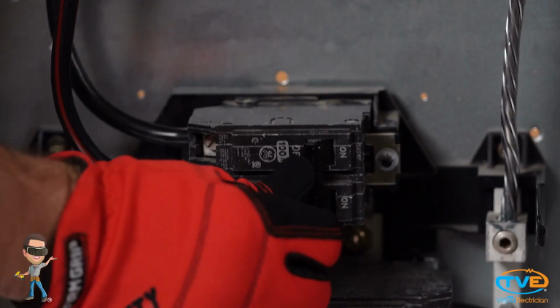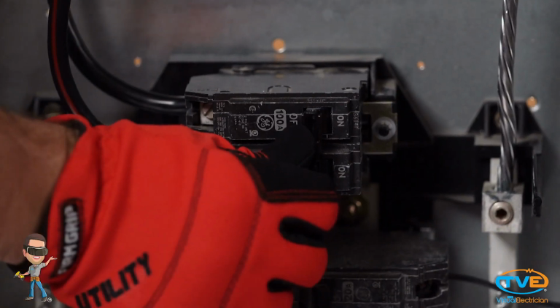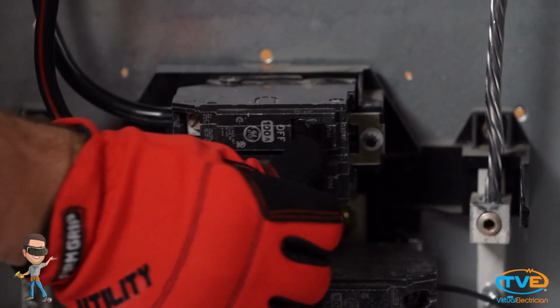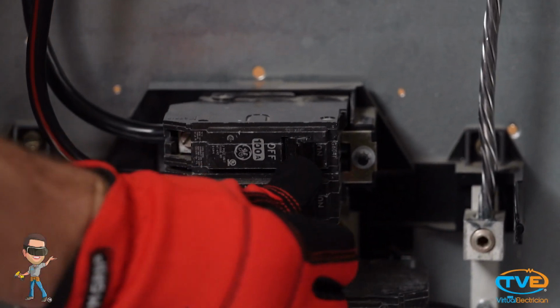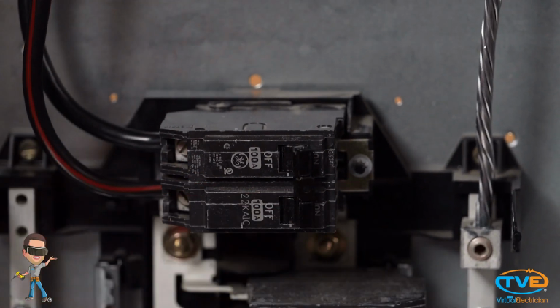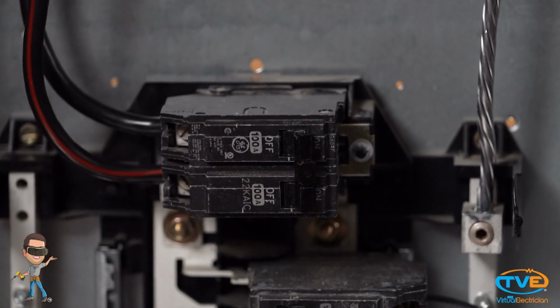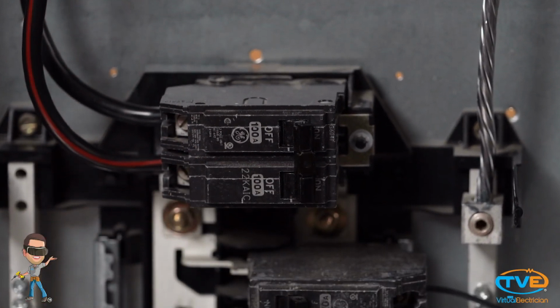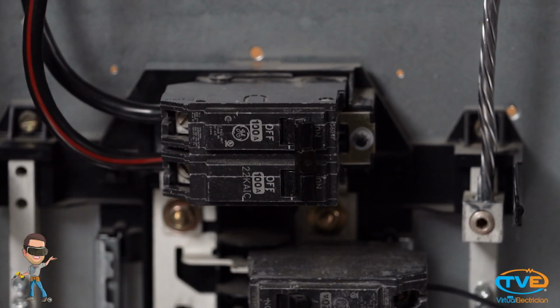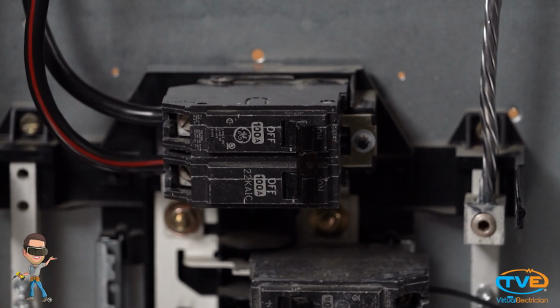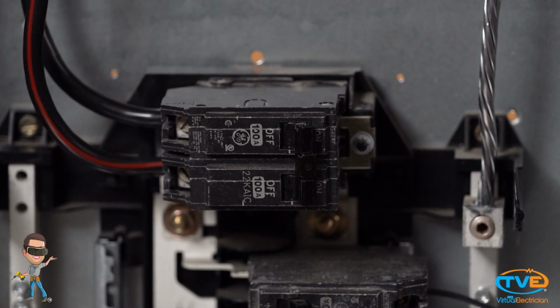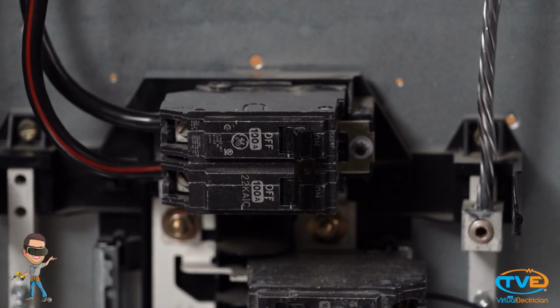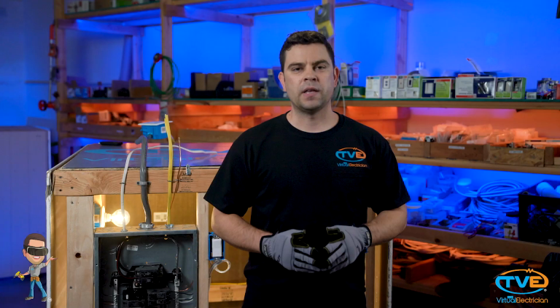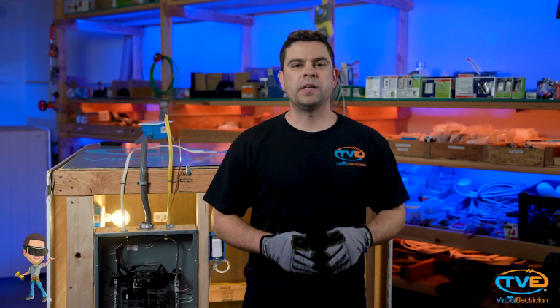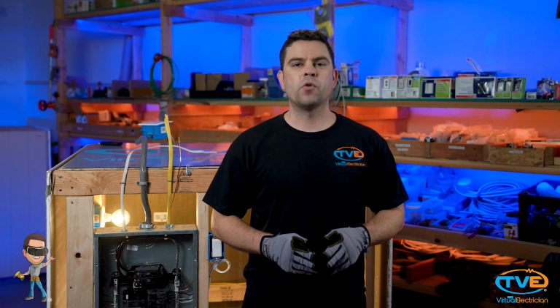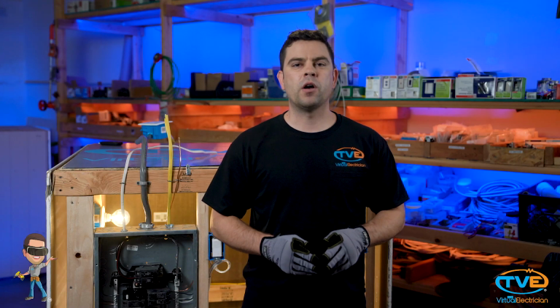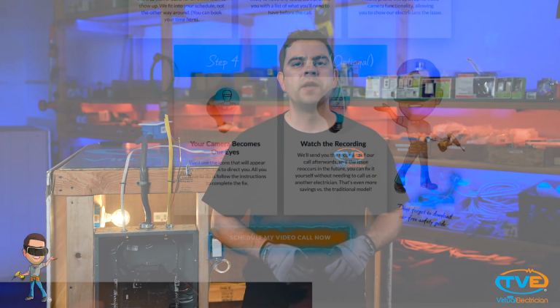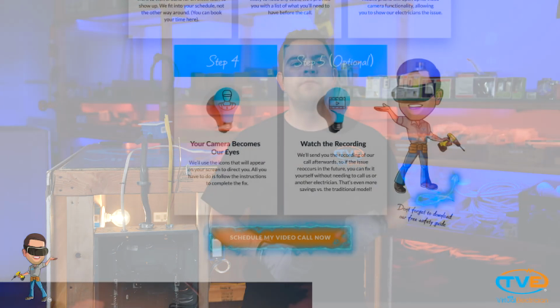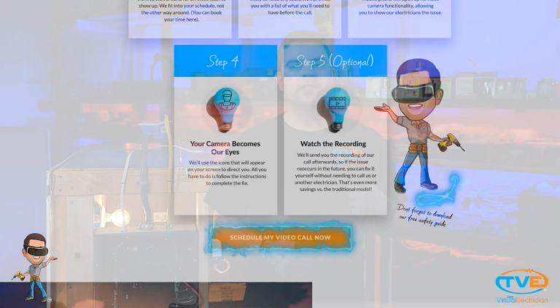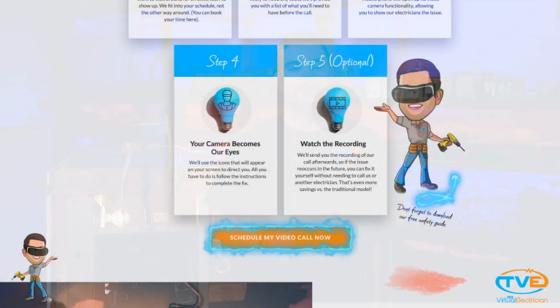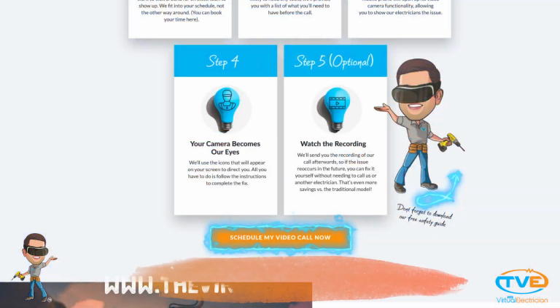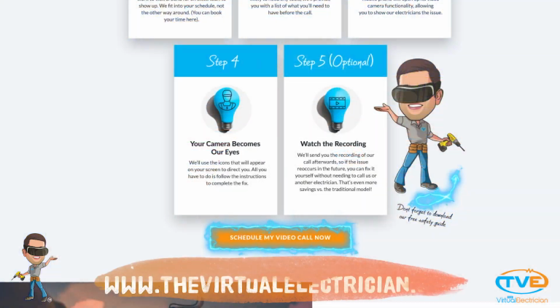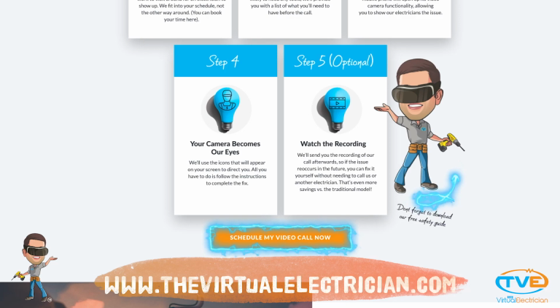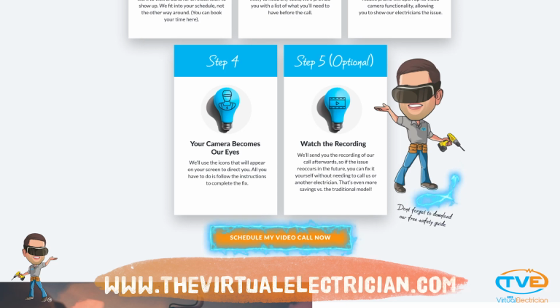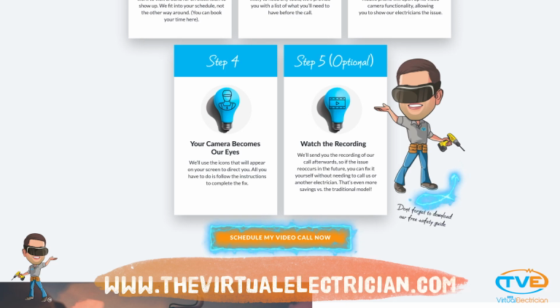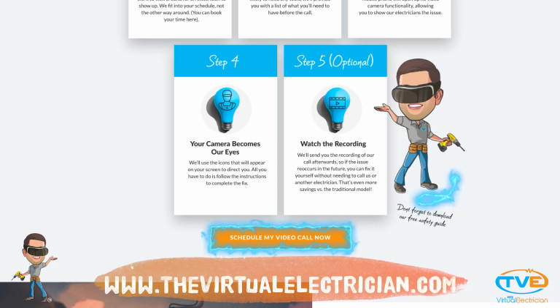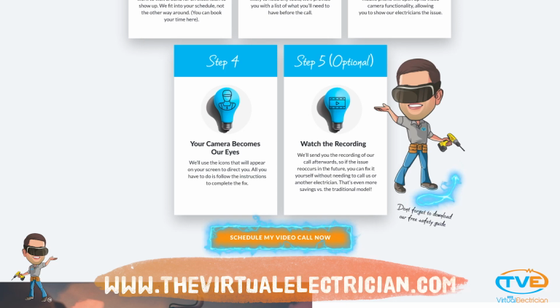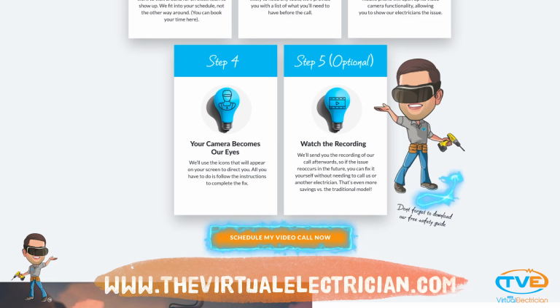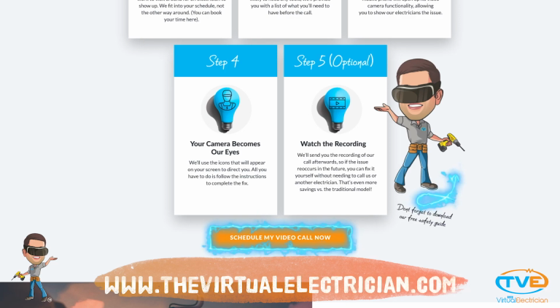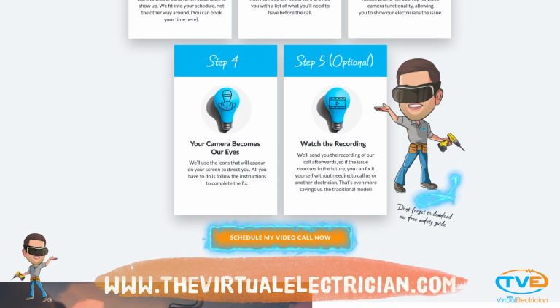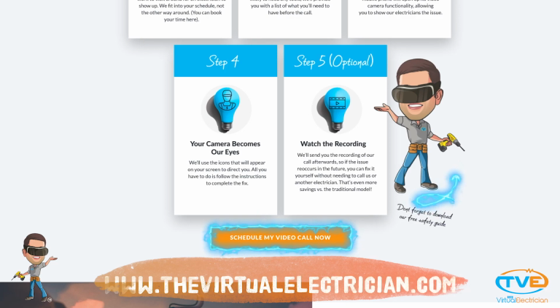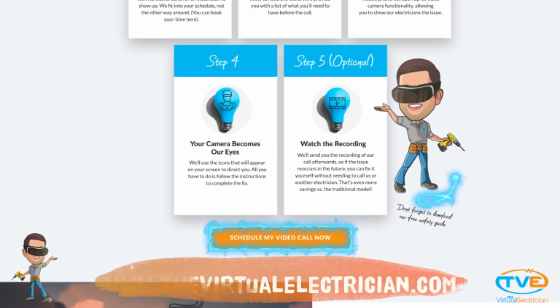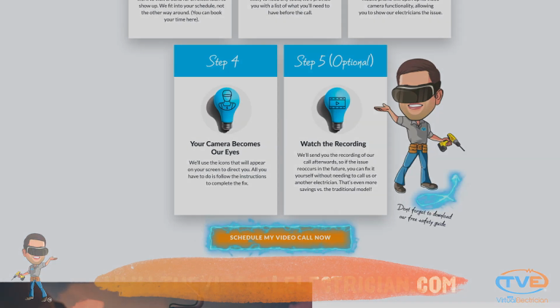Turn back on the breaker and test your work. If you need more help, visit thevirtualelectrician.com to schedule a virtual electrician.